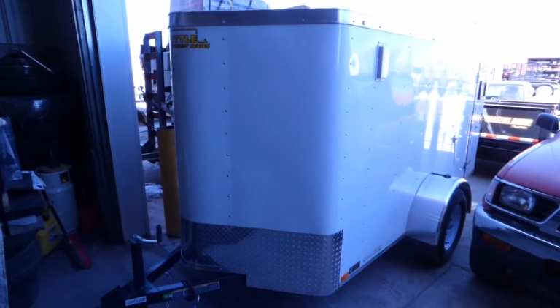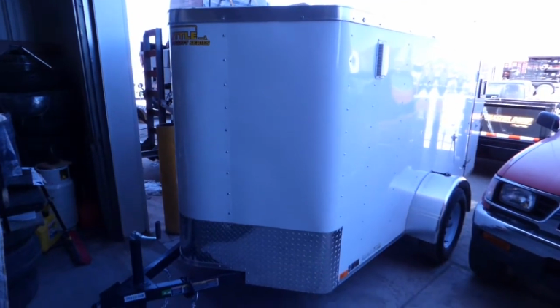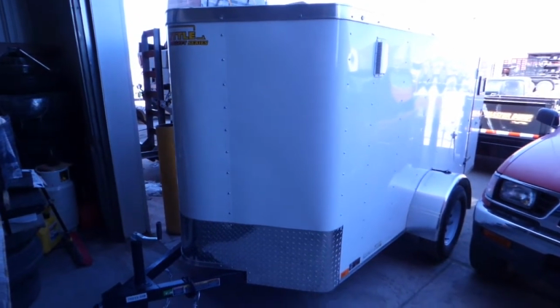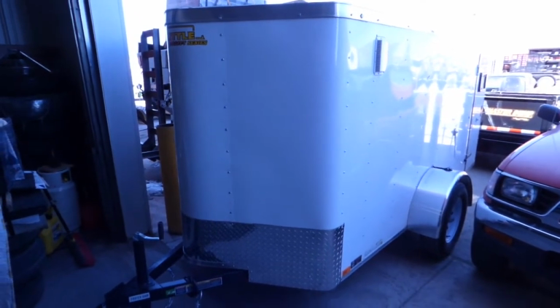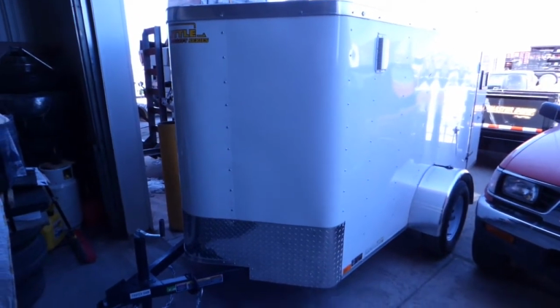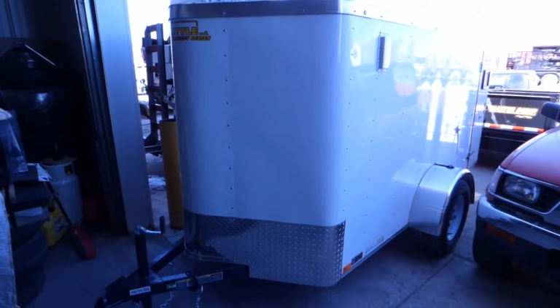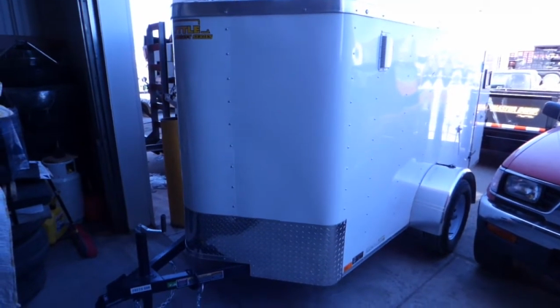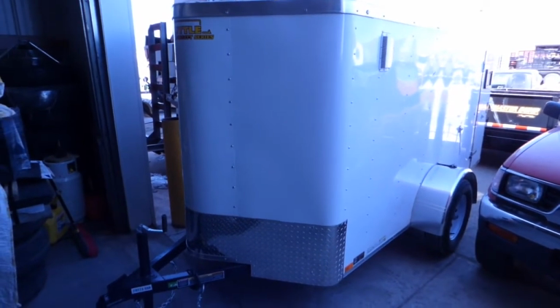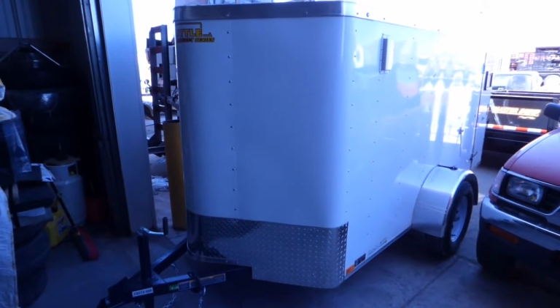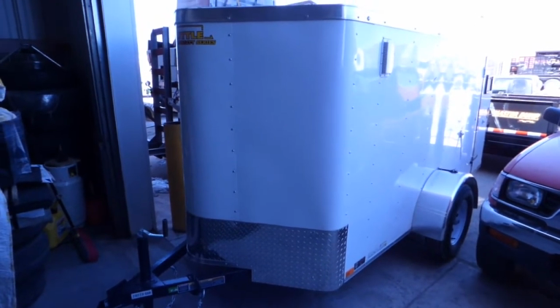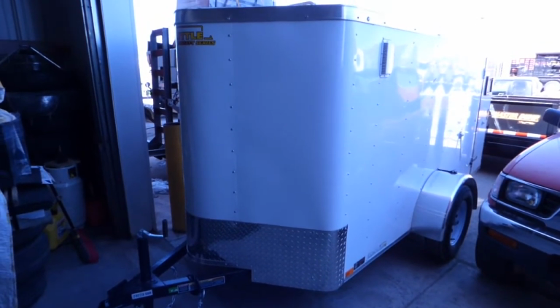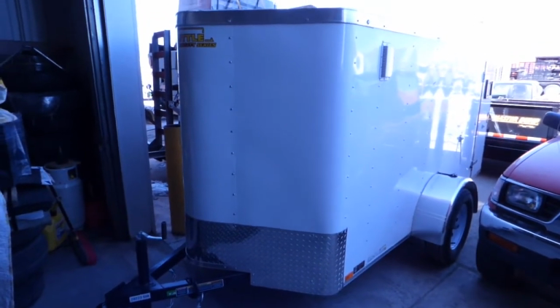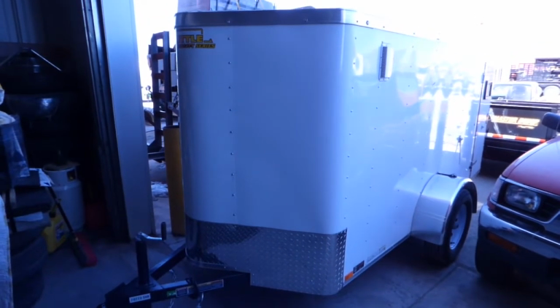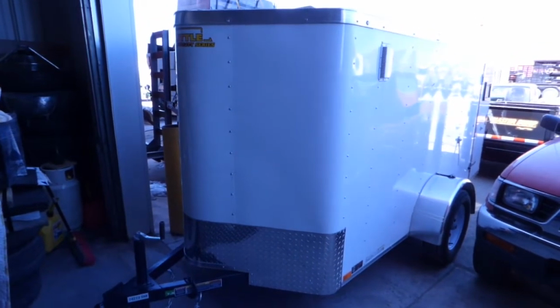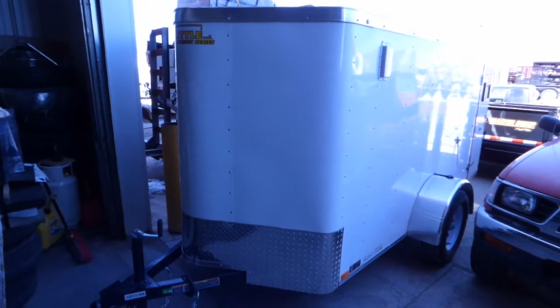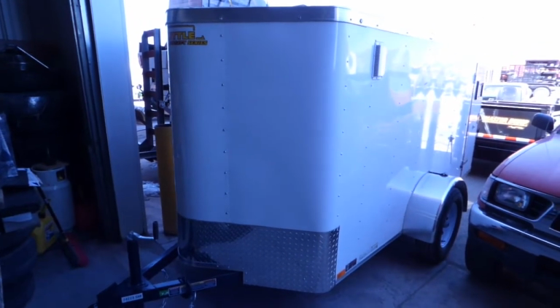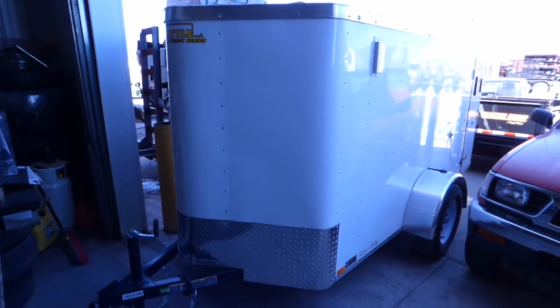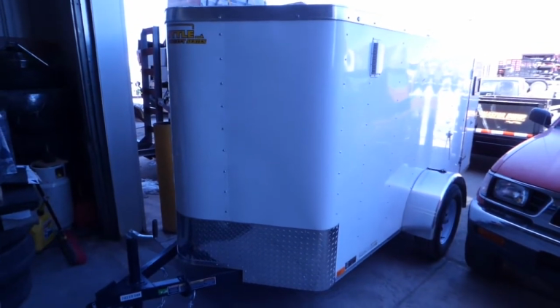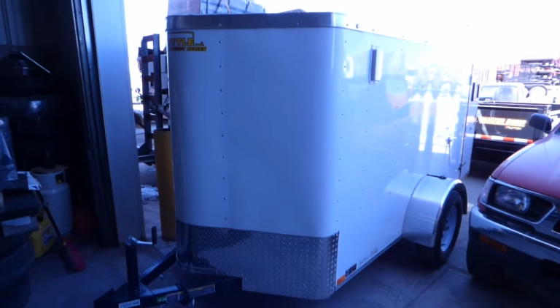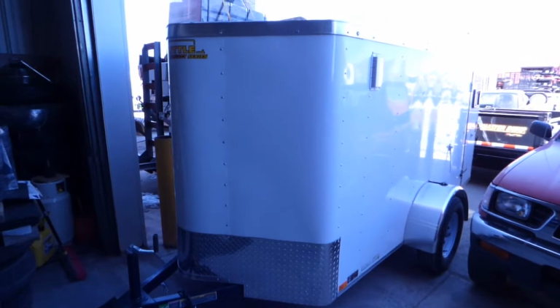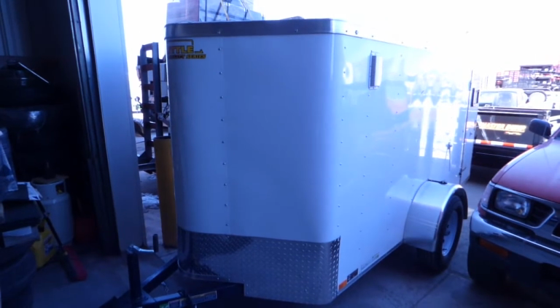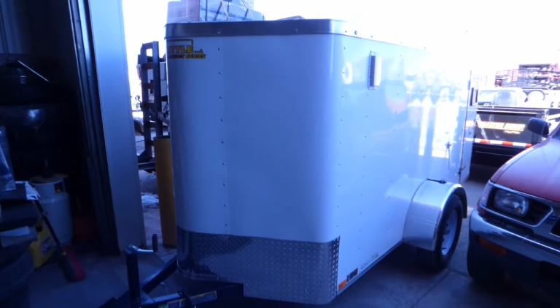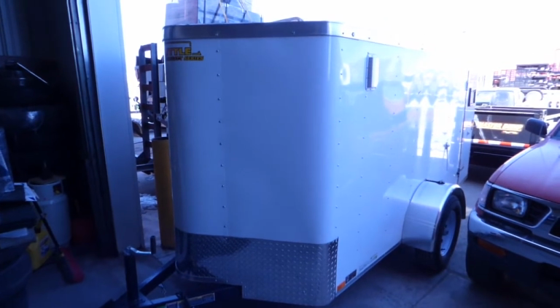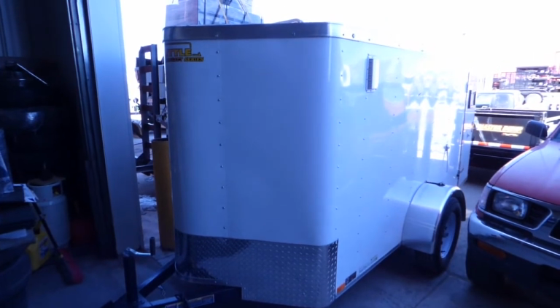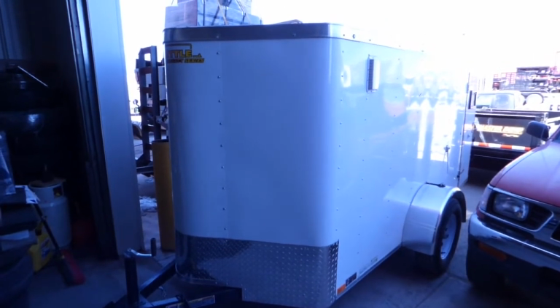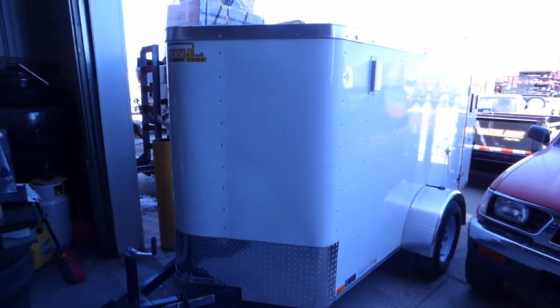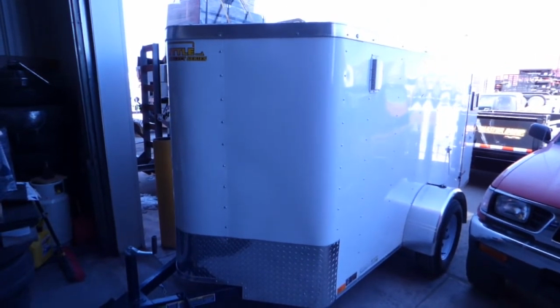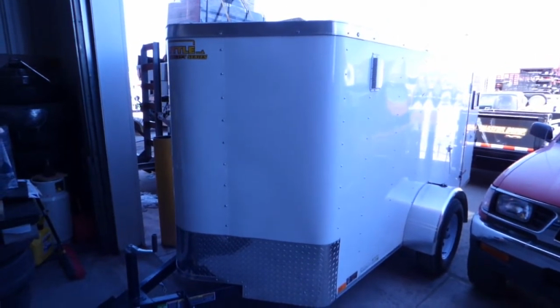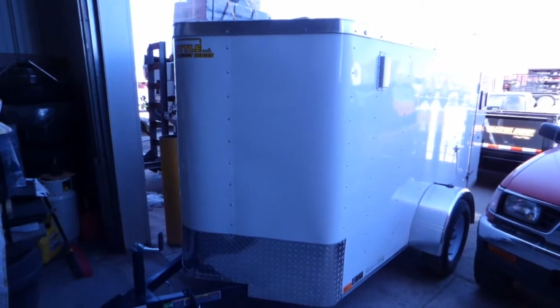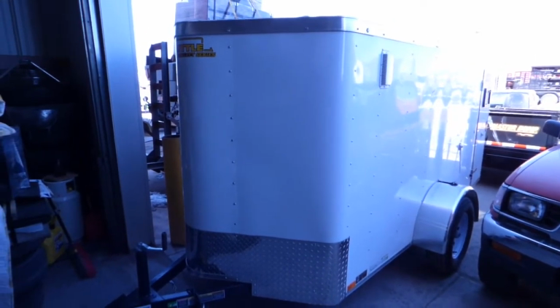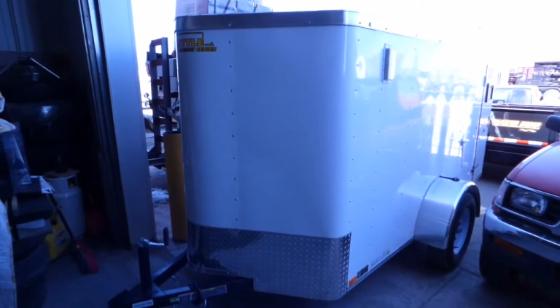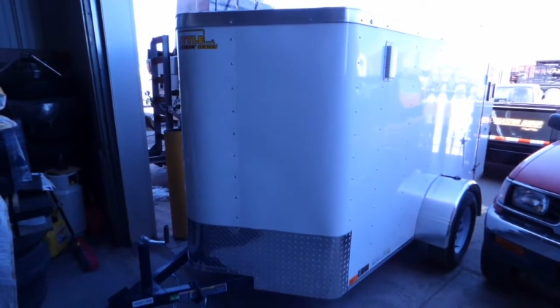Here's a 5x8 enclosed cargo trailer. It's got the rear barn doors and no side door.